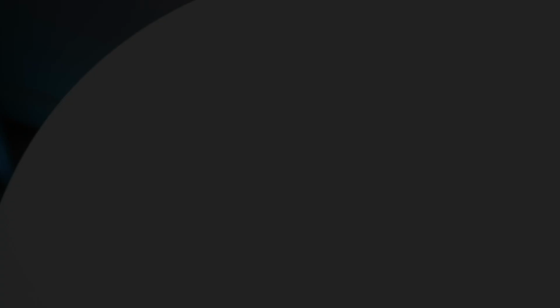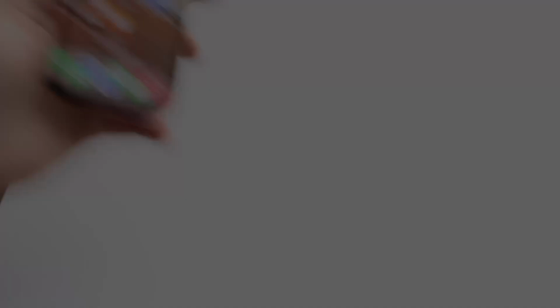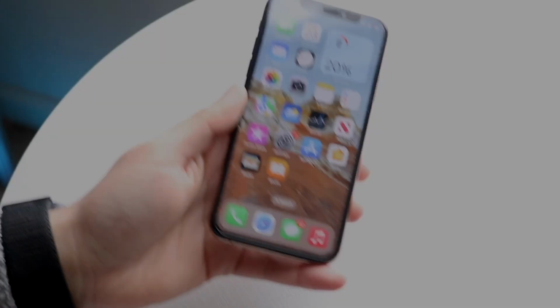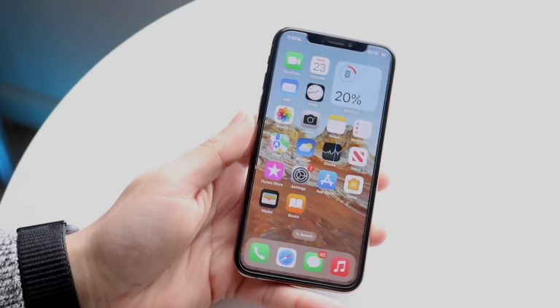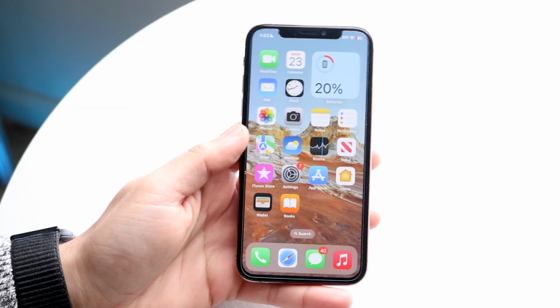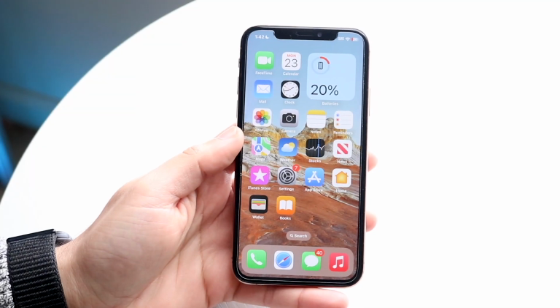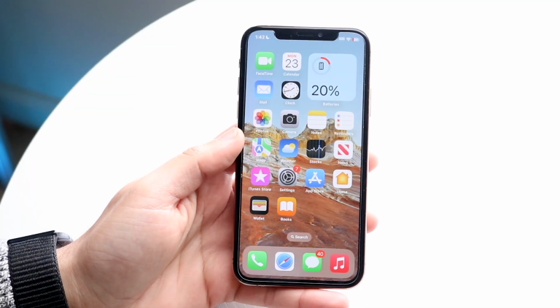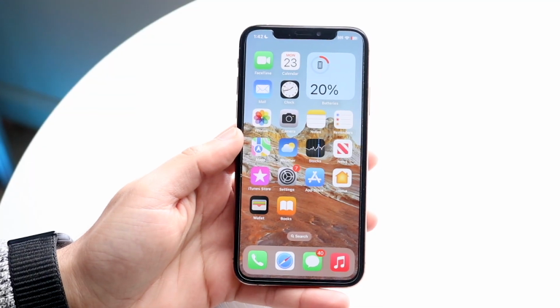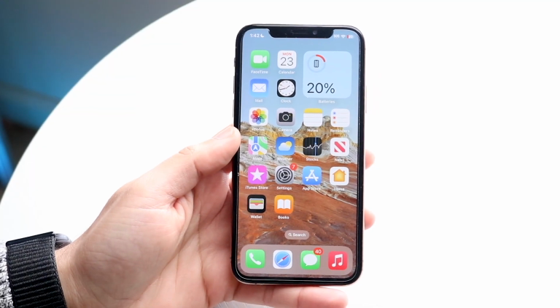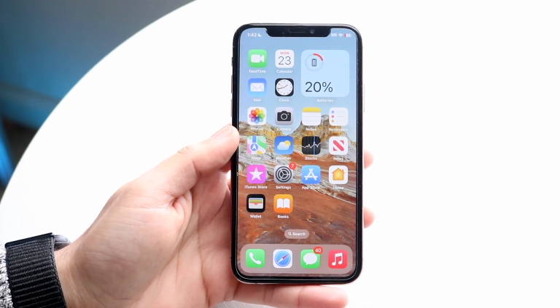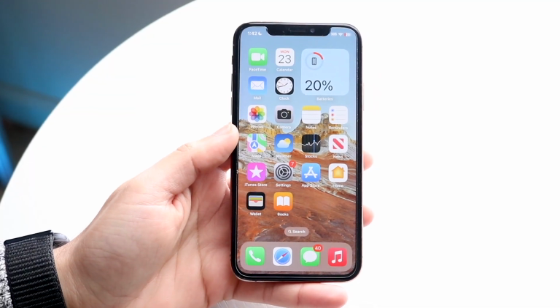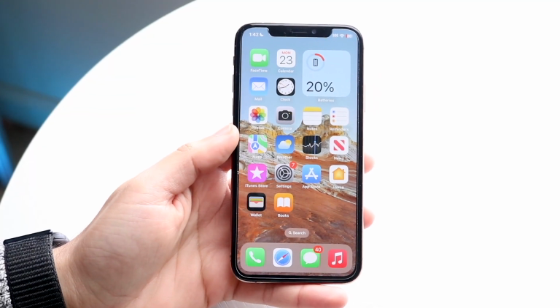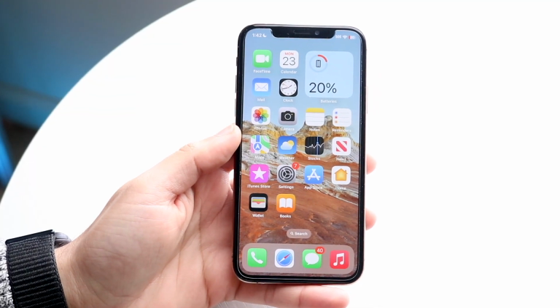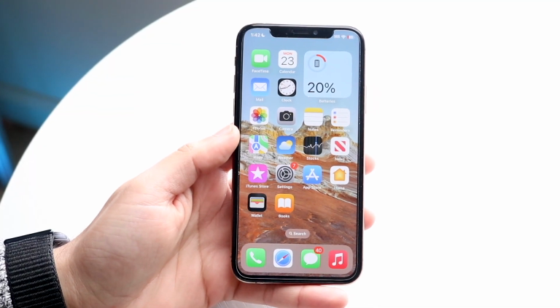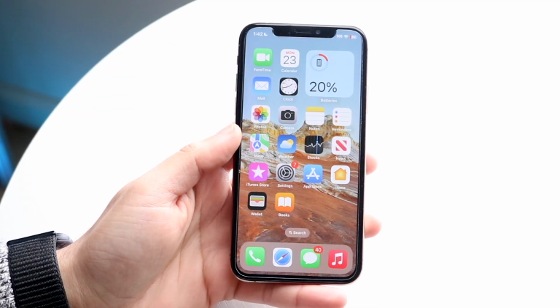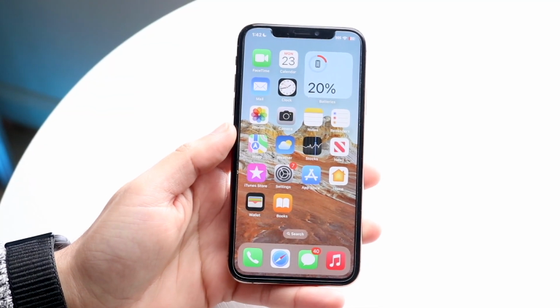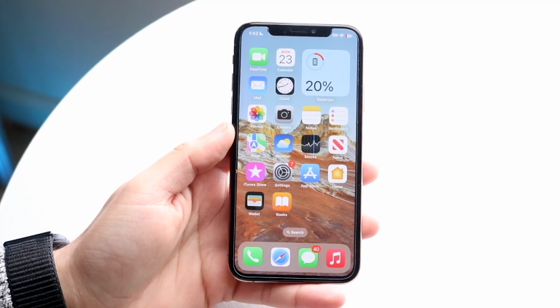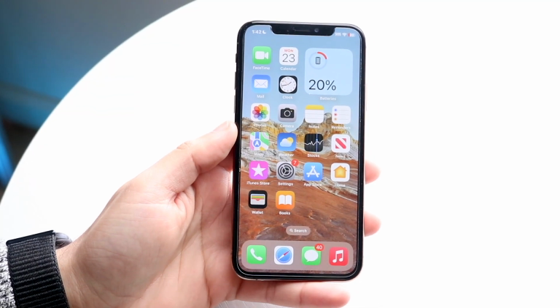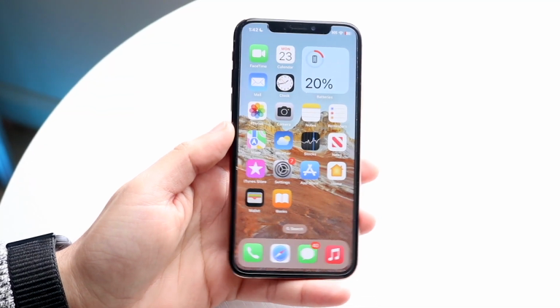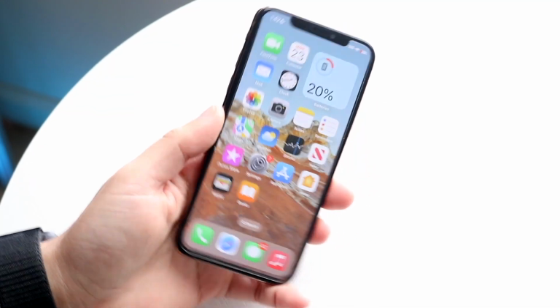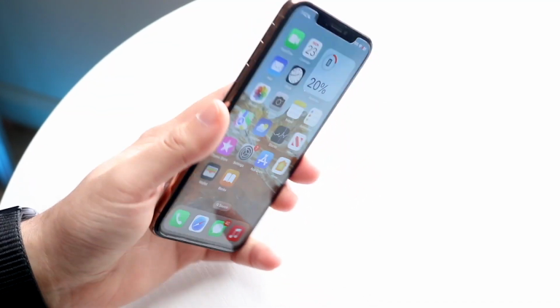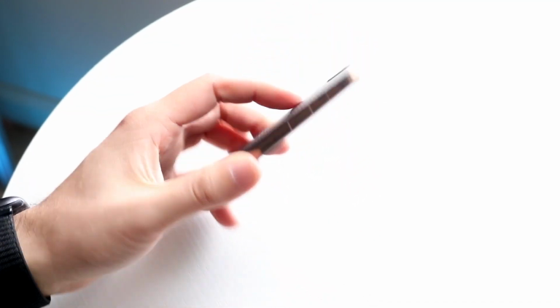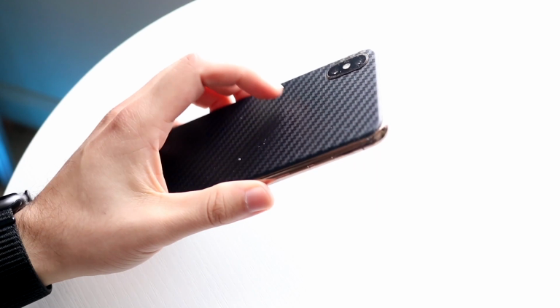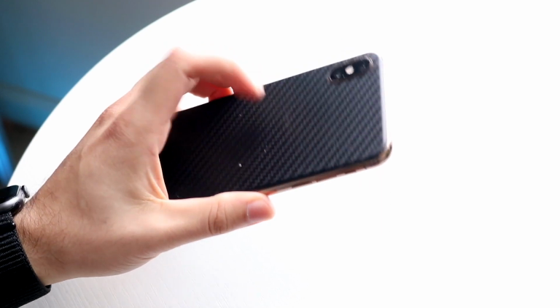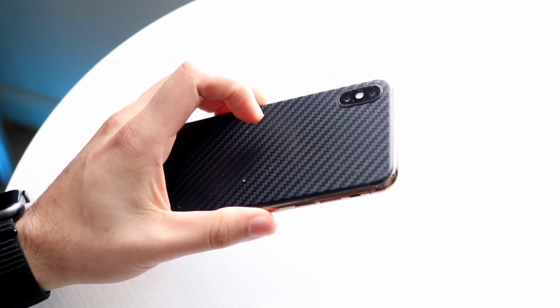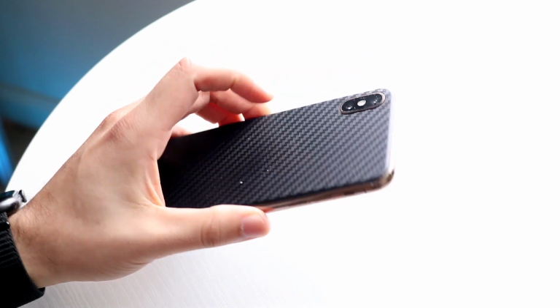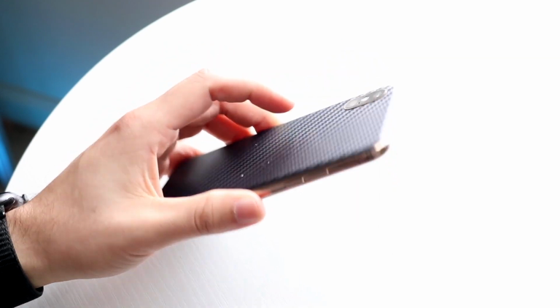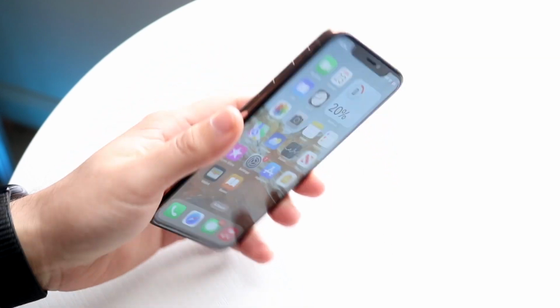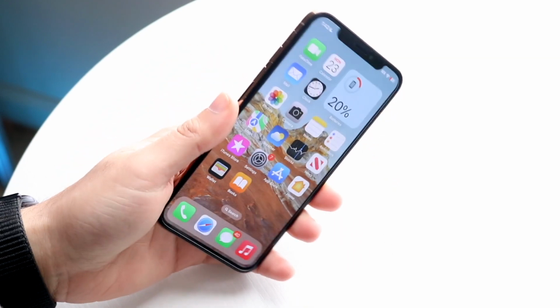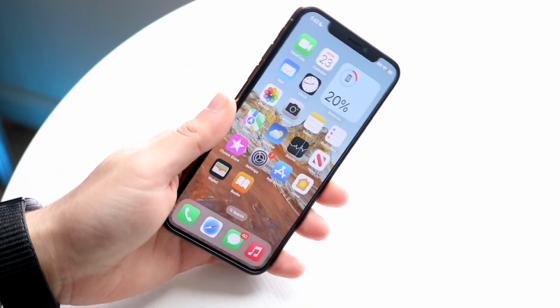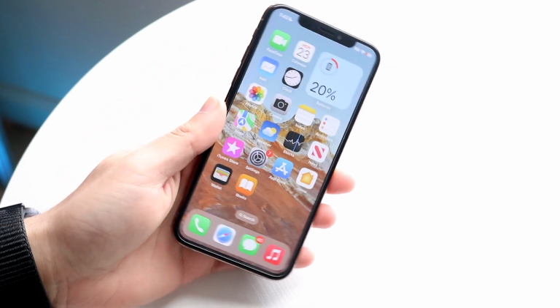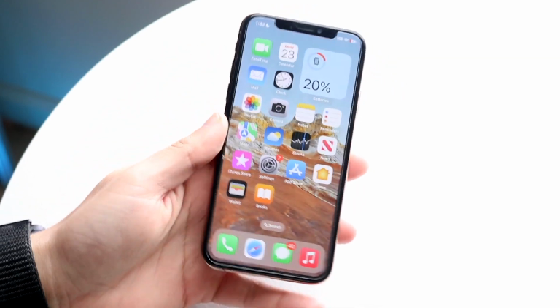Hello everyone. iOS 16.3 has just officially came out, so let's go and take a look at it on the iPhone XS and see if it's worth installing.